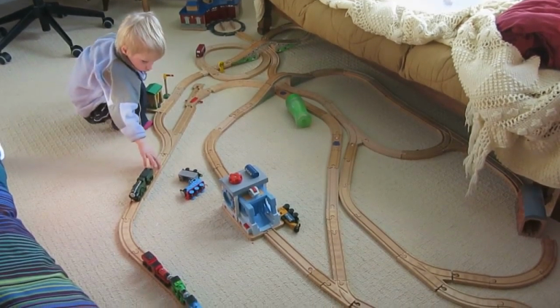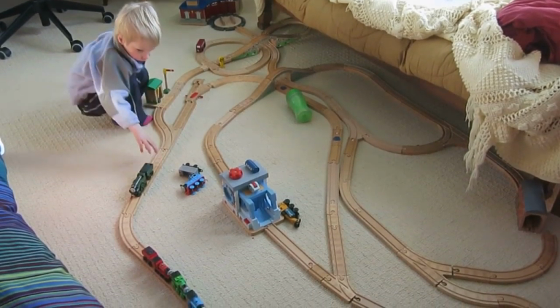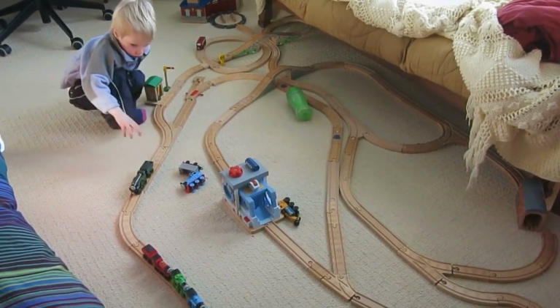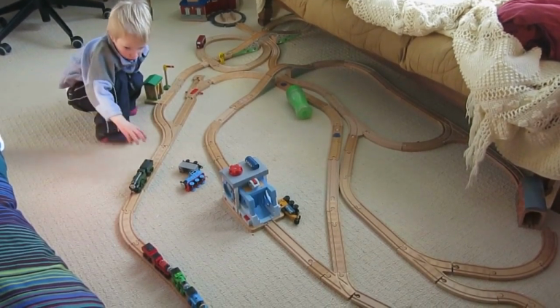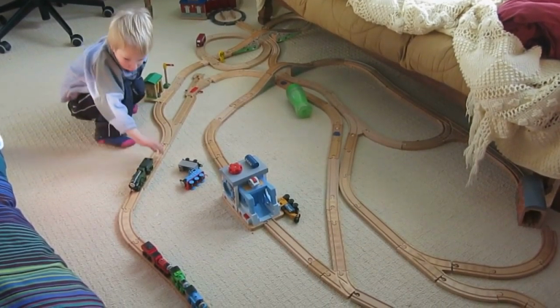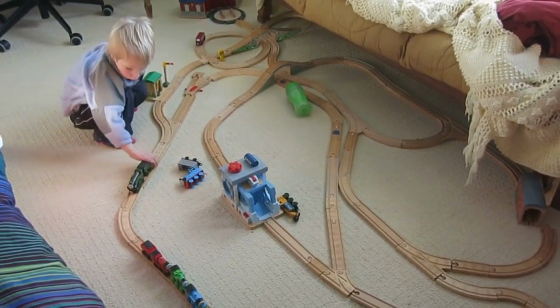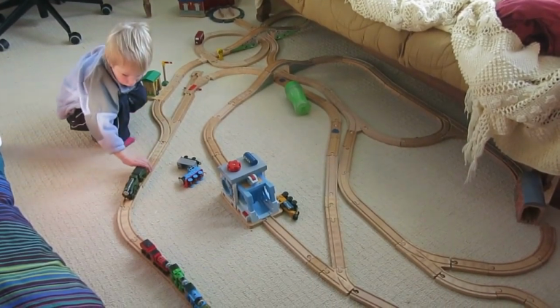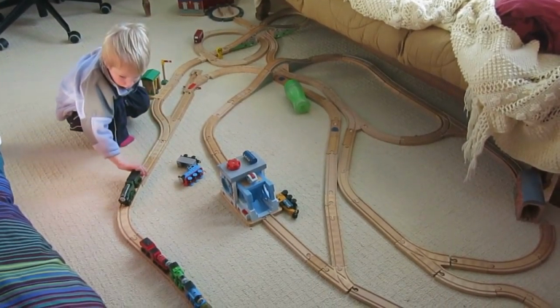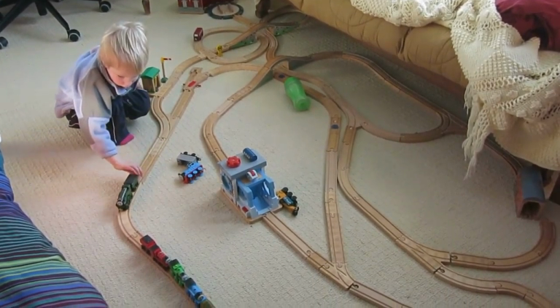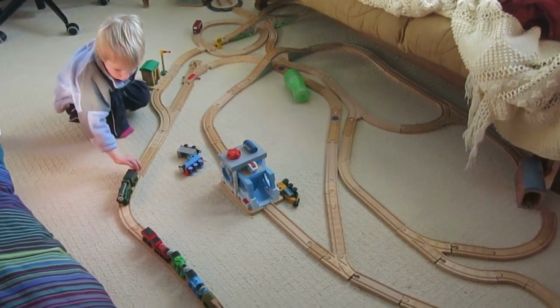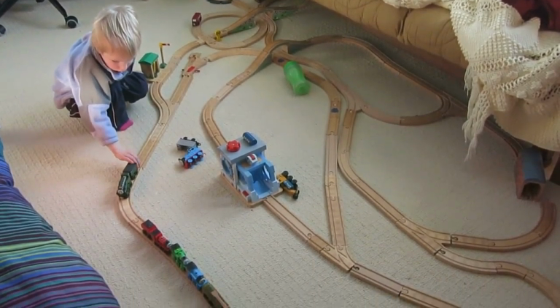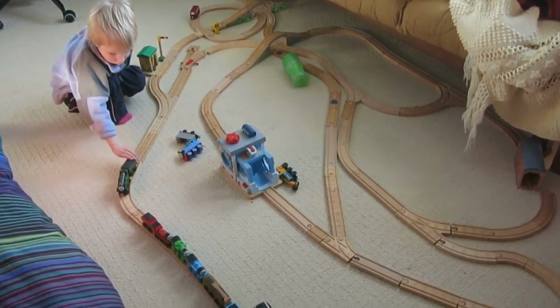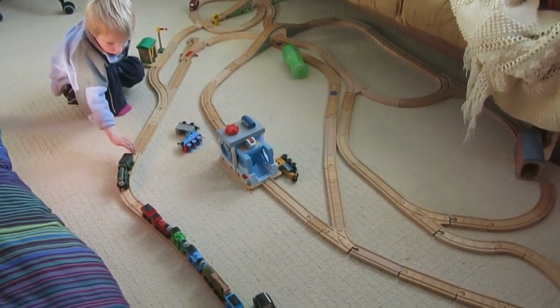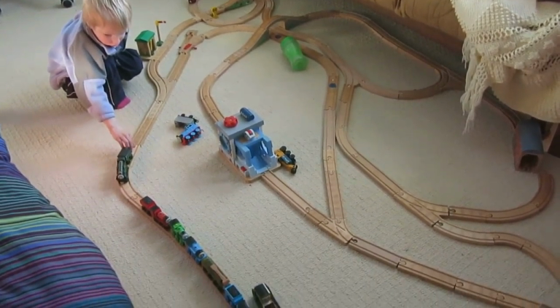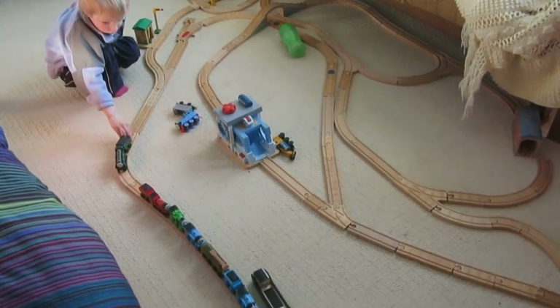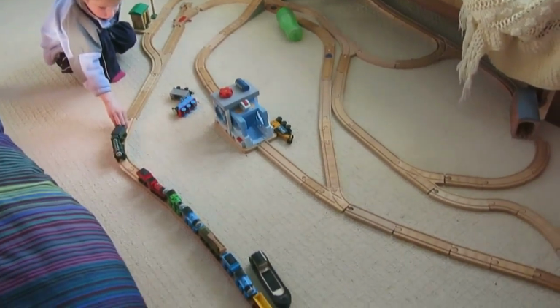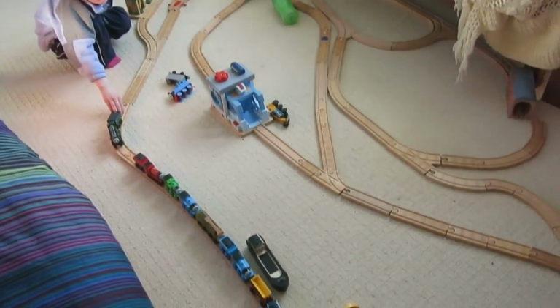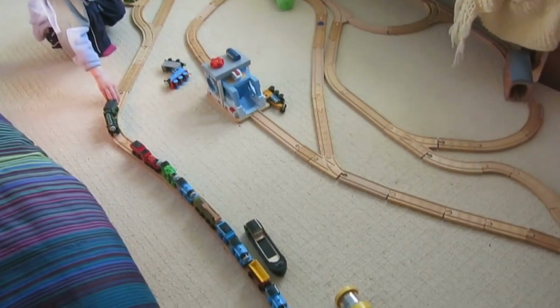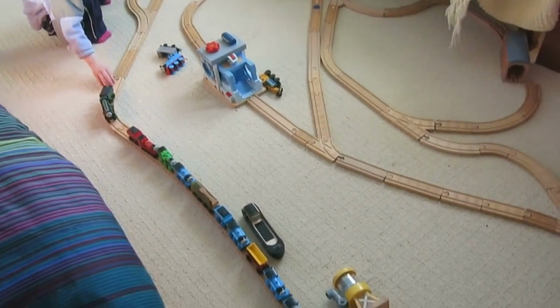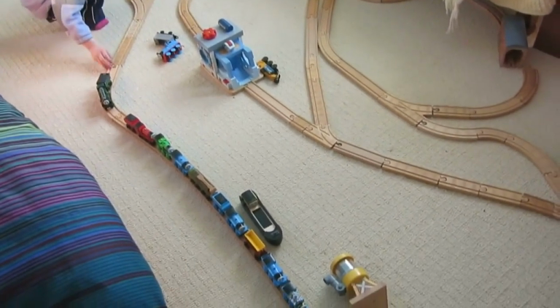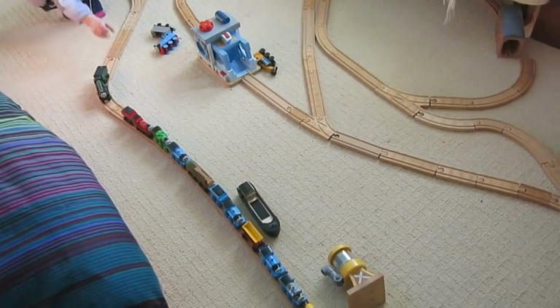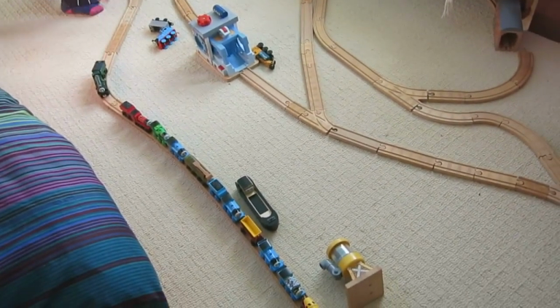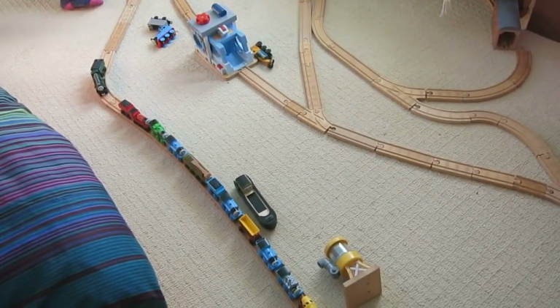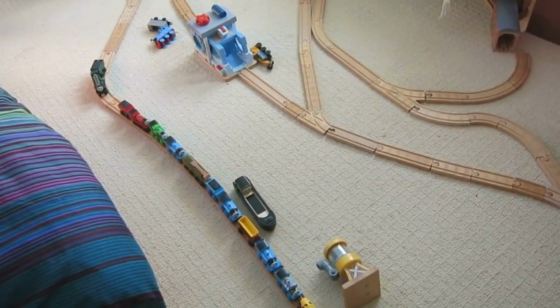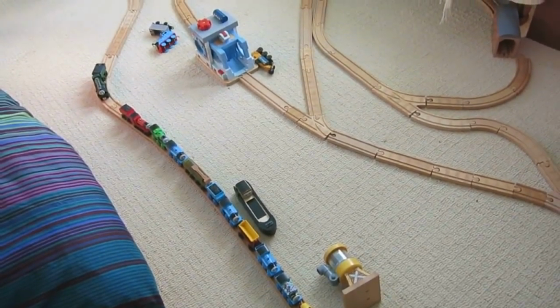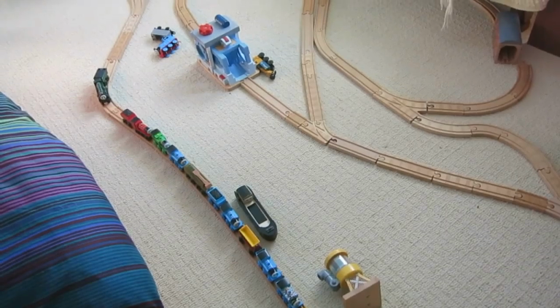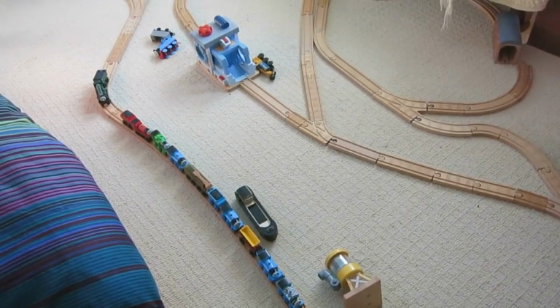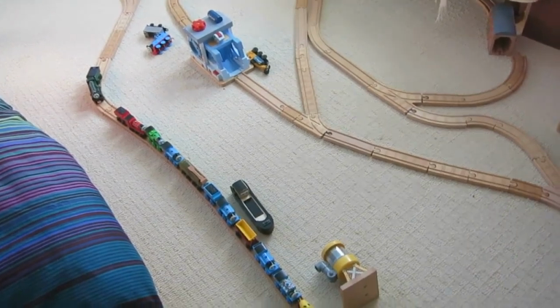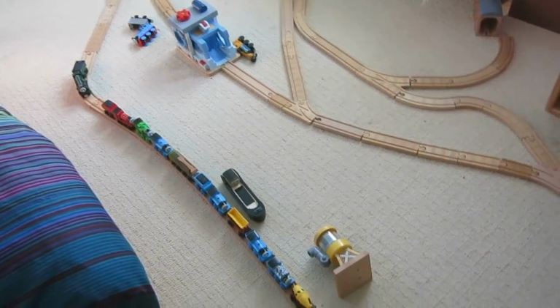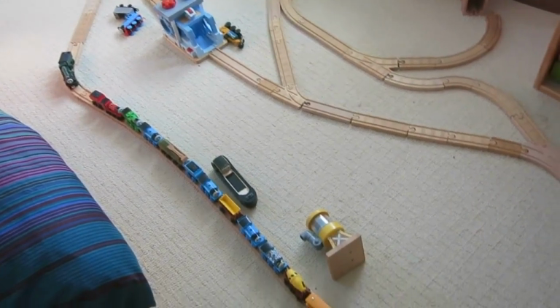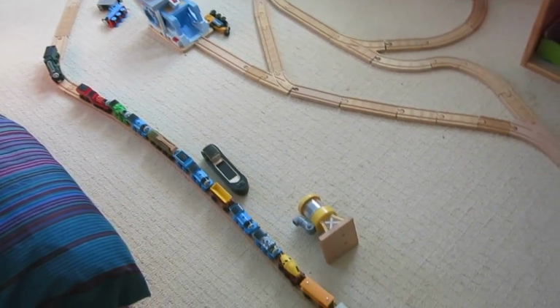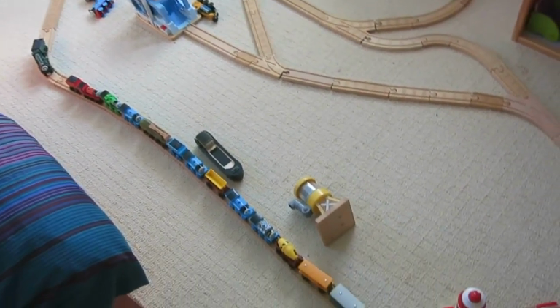Is Emily going to go join the rest of the train? It's quite a train.